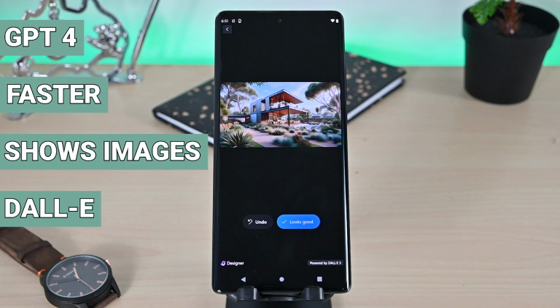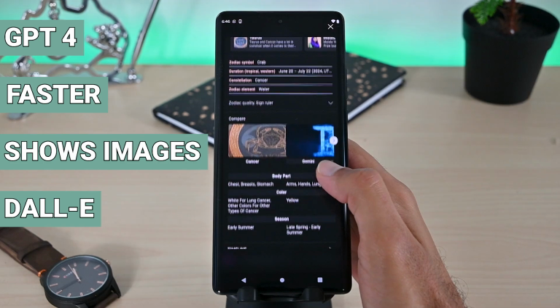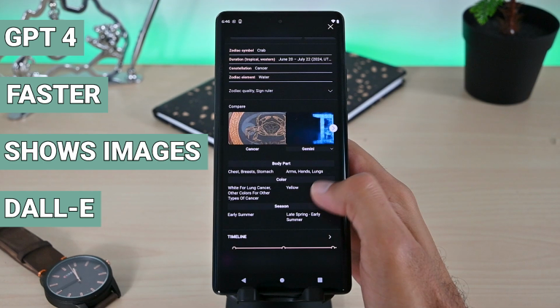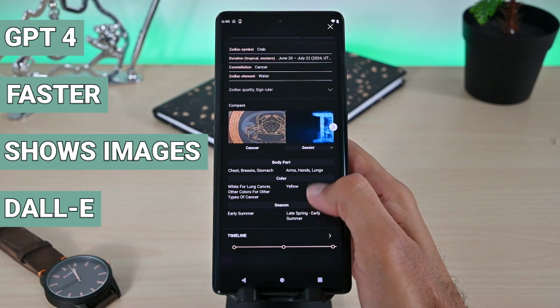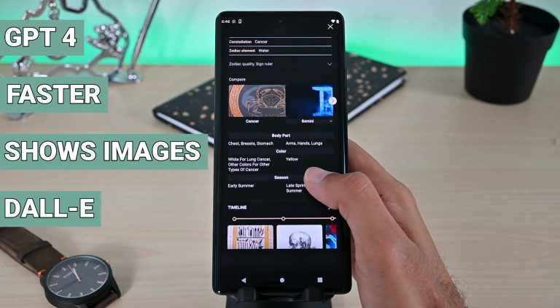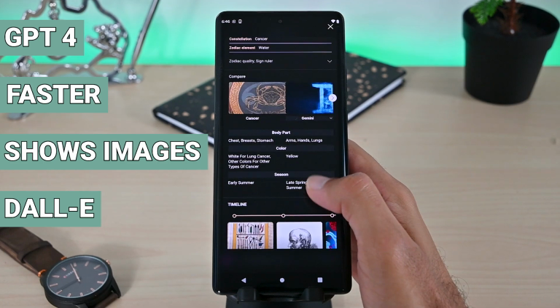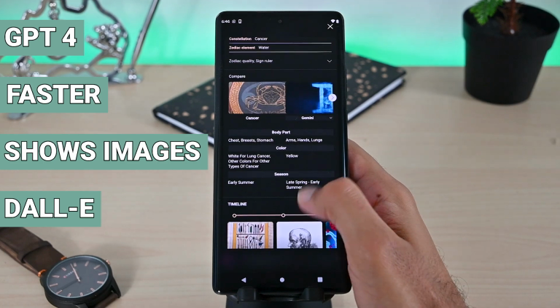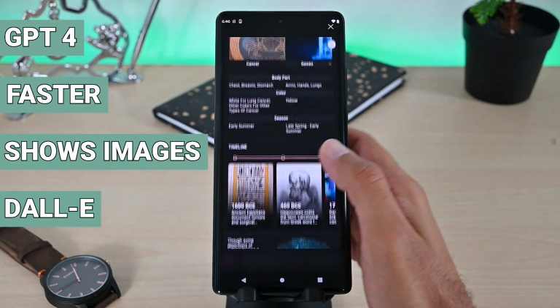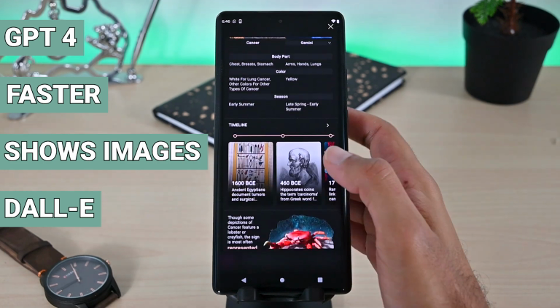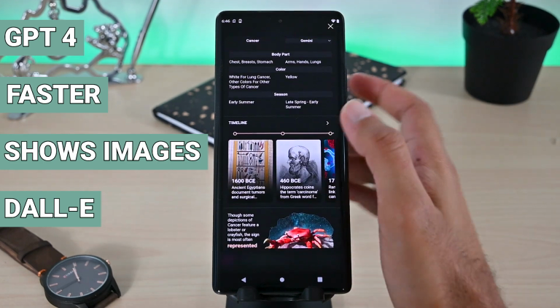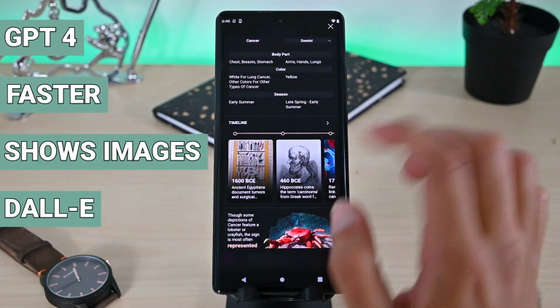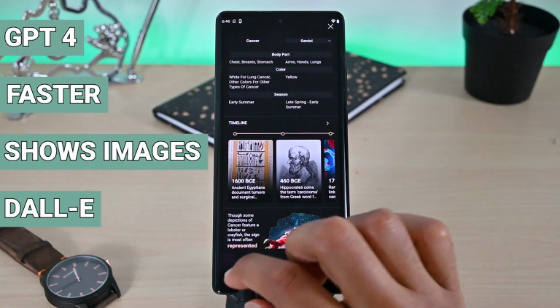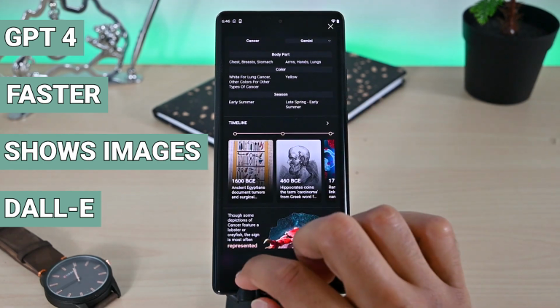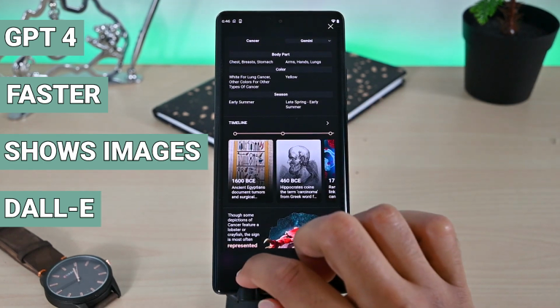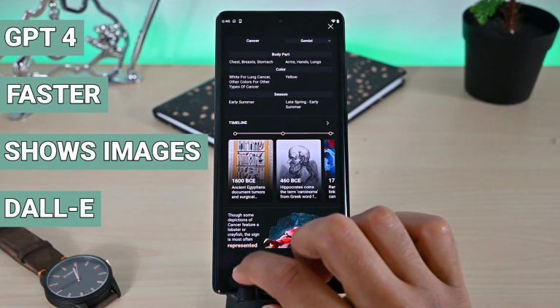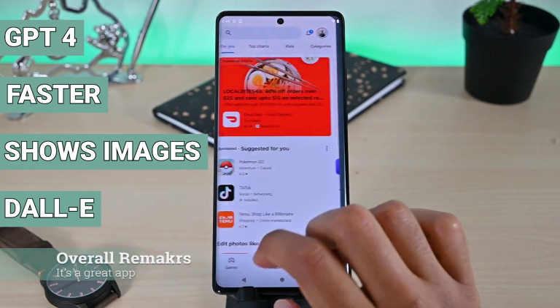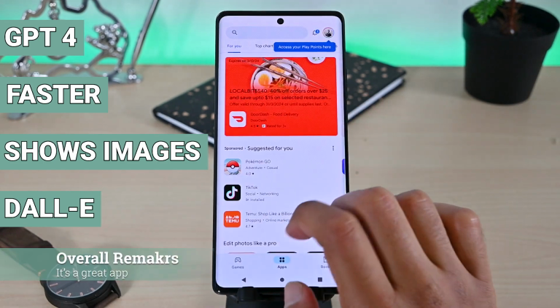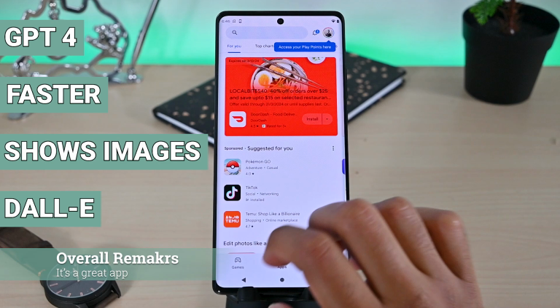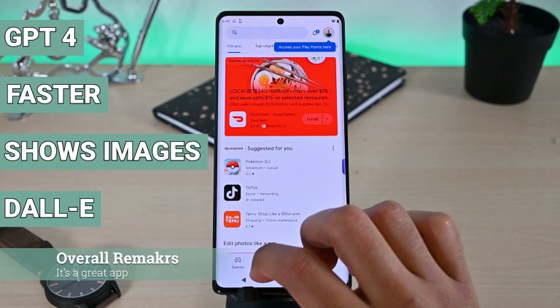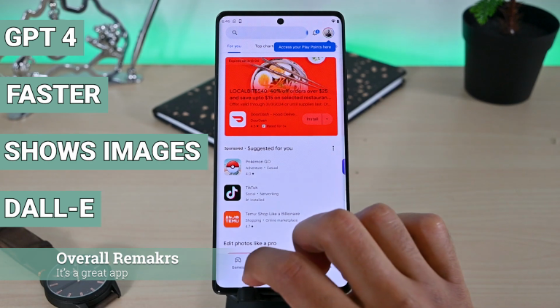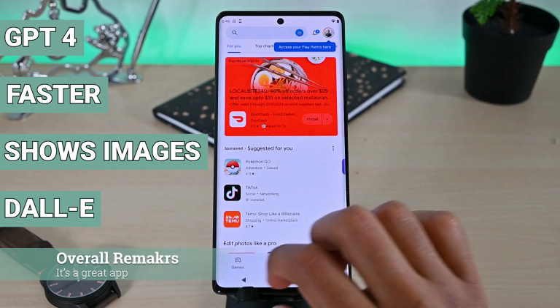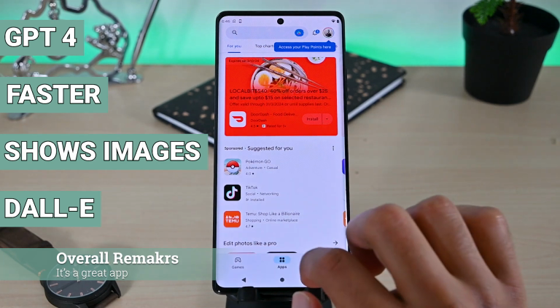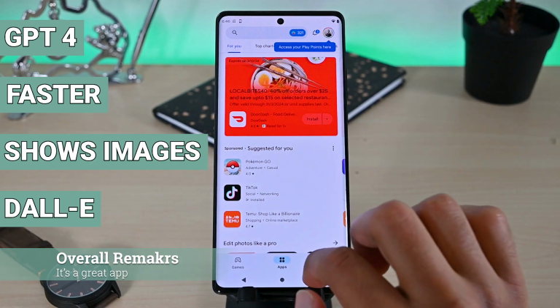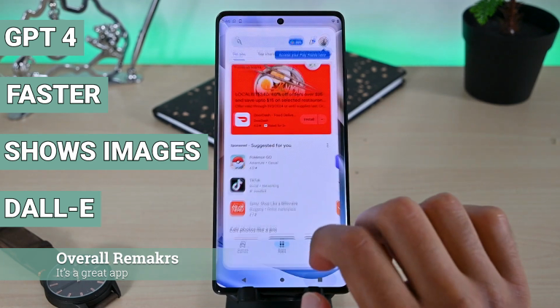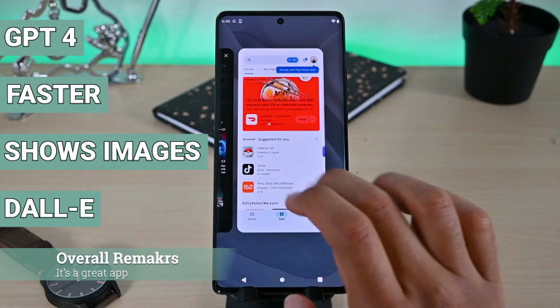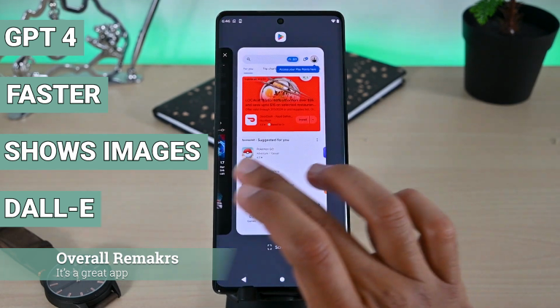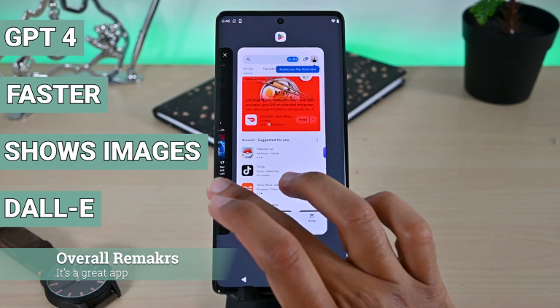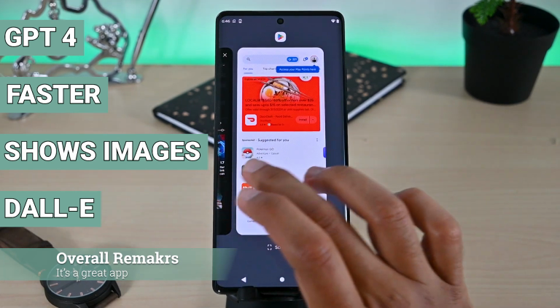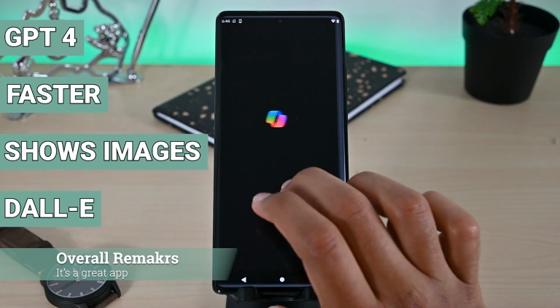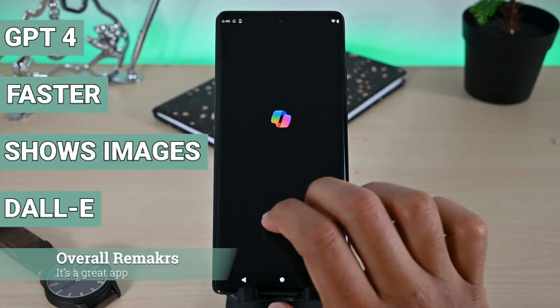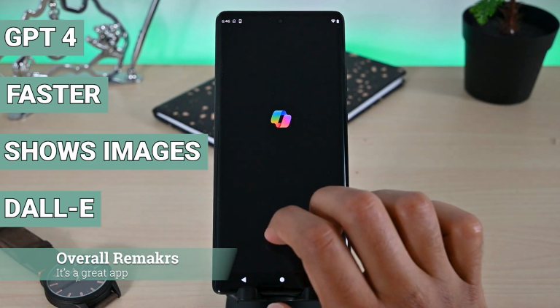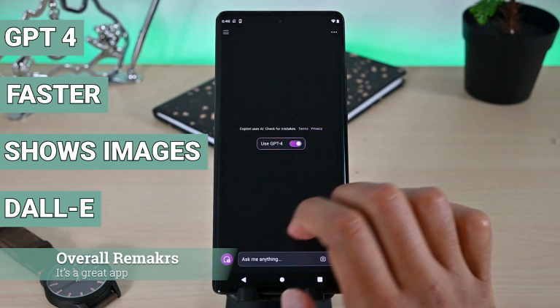The only problem I found is that when you press the back button in a chat, the app quits — it does not go back to the home interface.